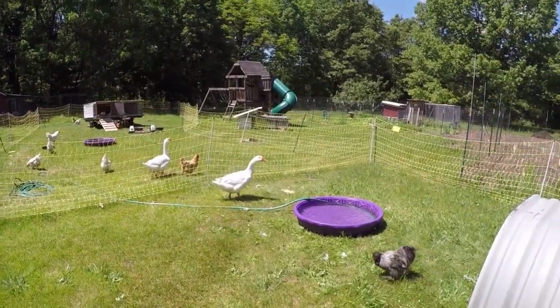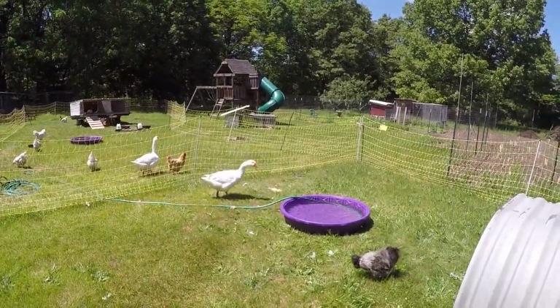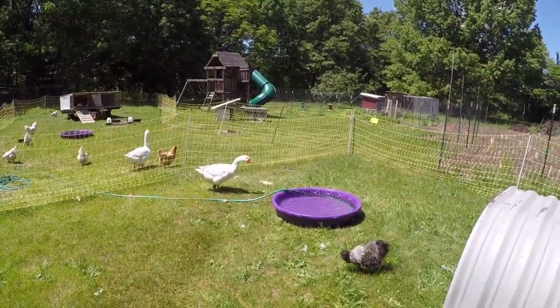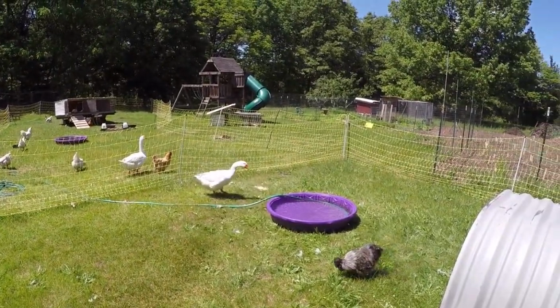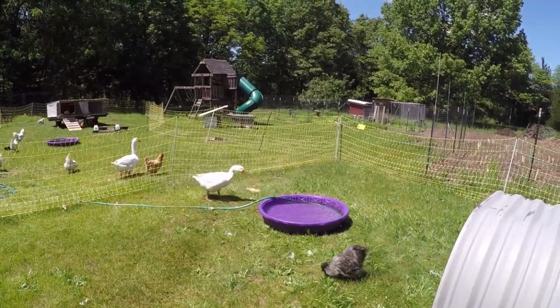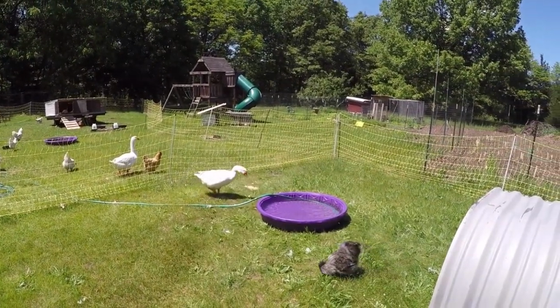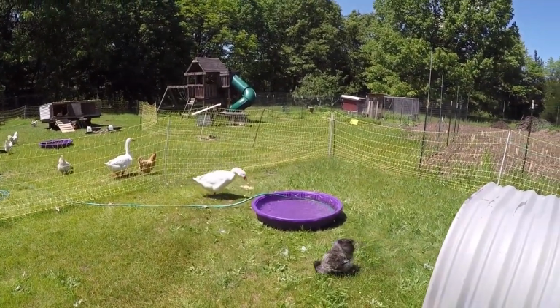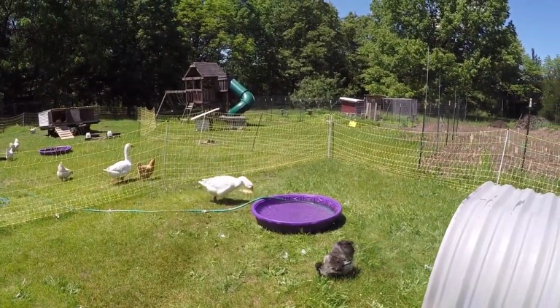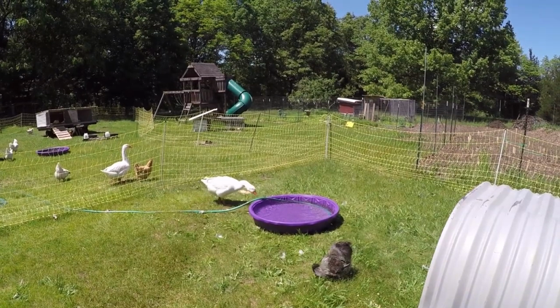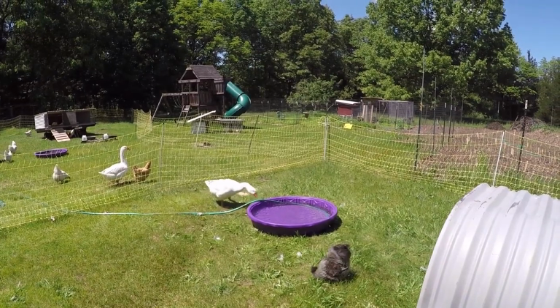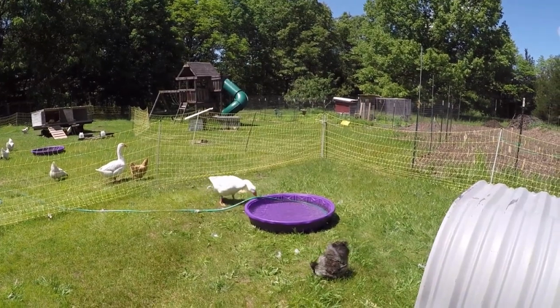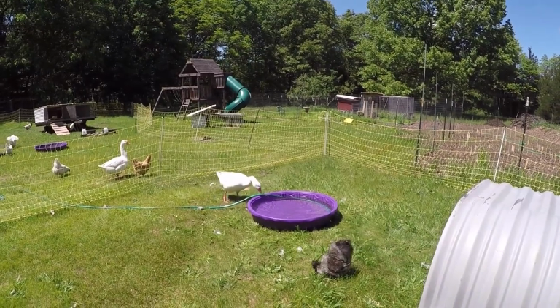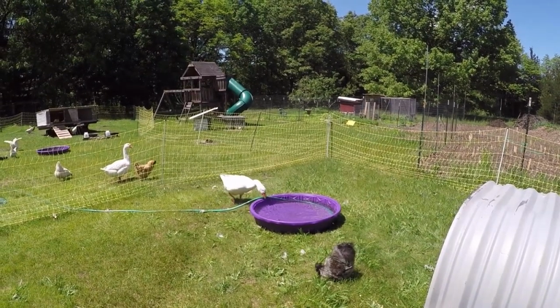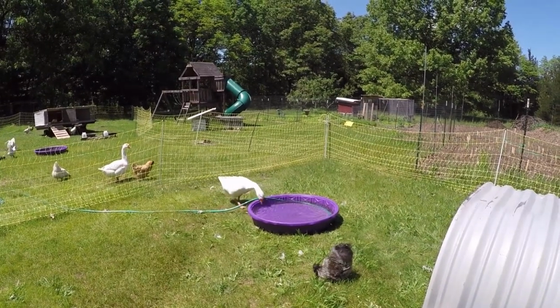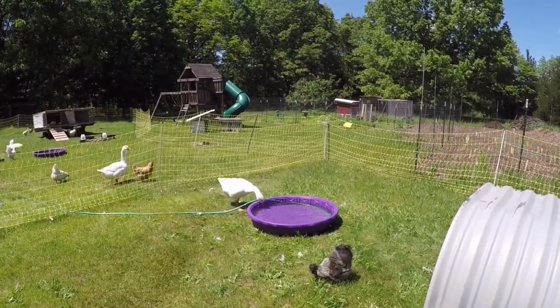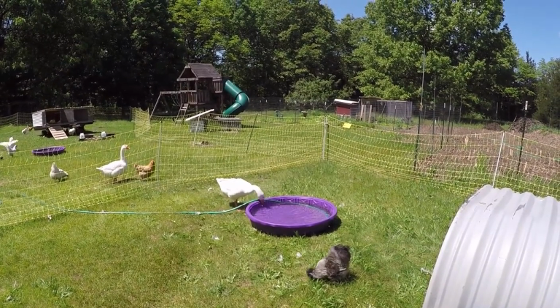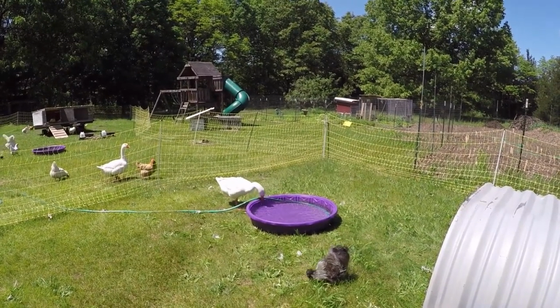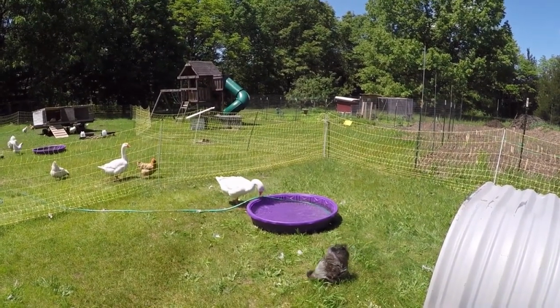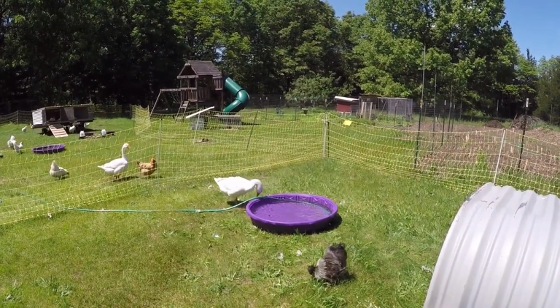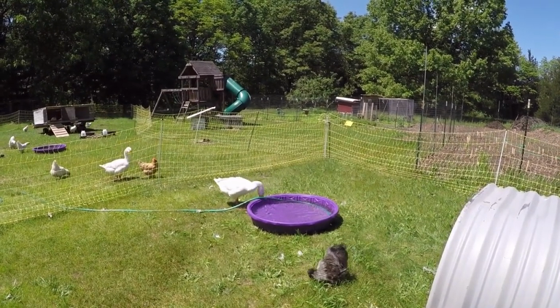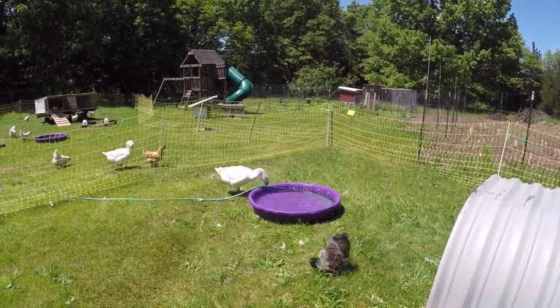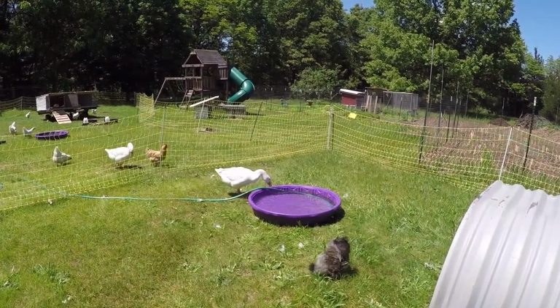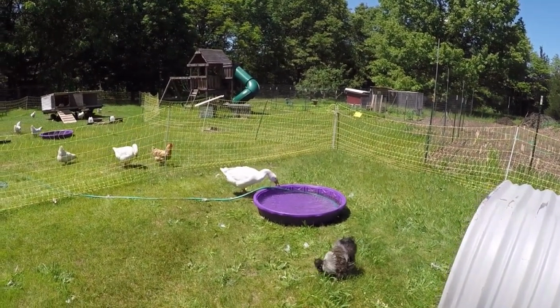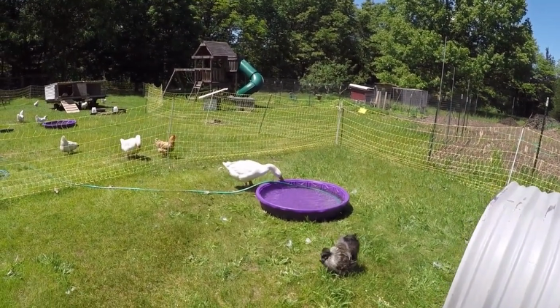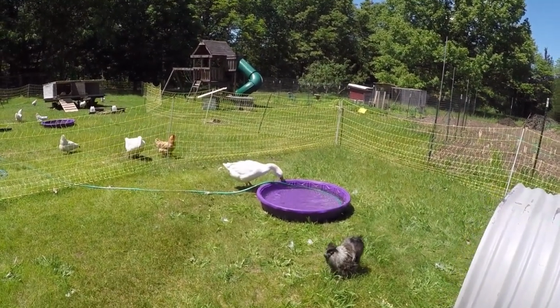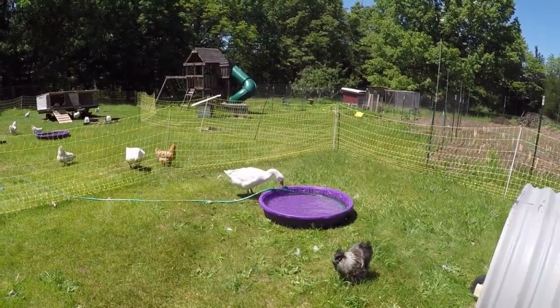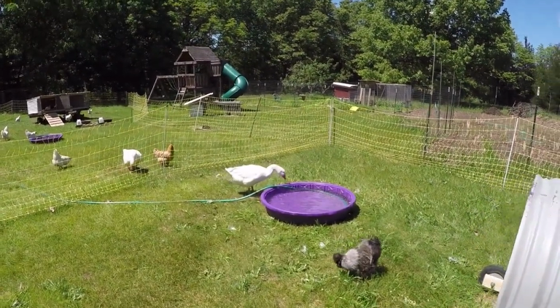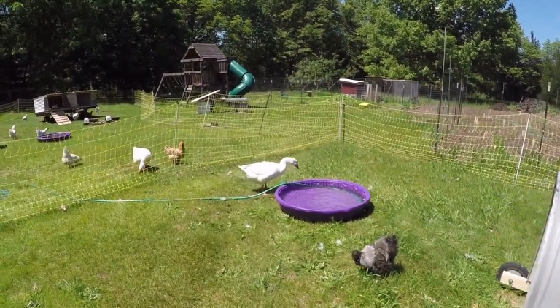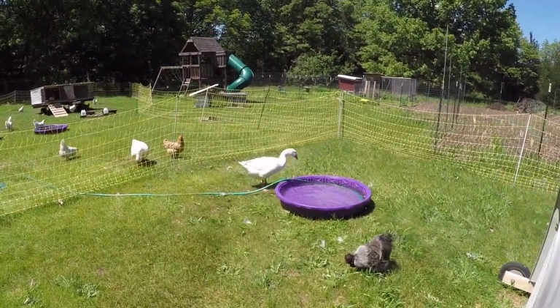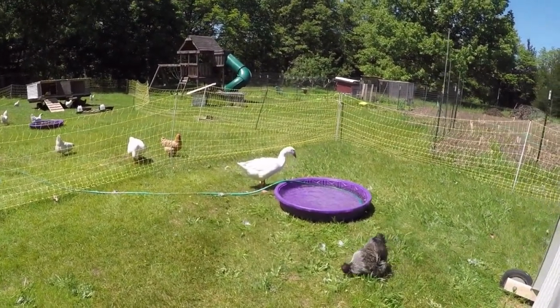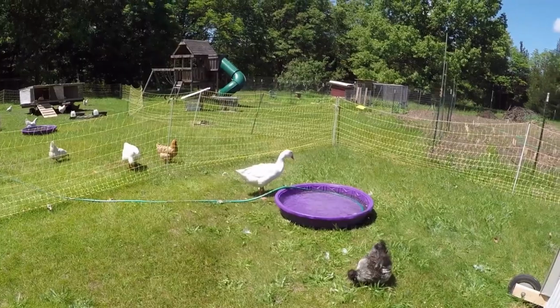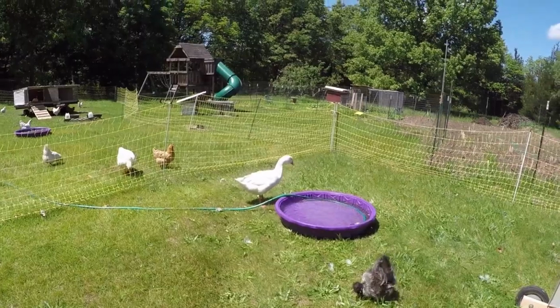That's looking a little better, isn't it Gus? Got some fresh water now. Time to get Lucky some fresh water too.